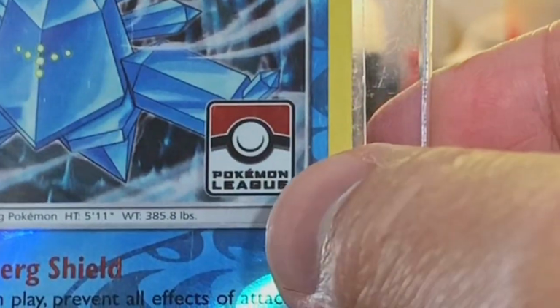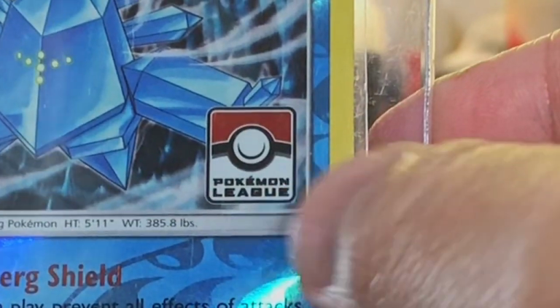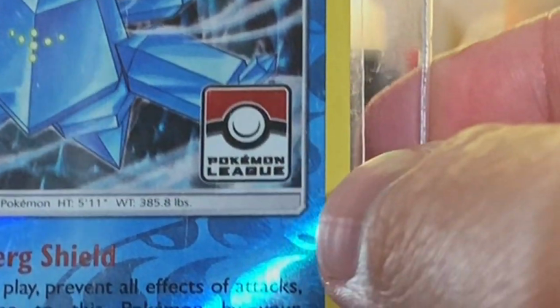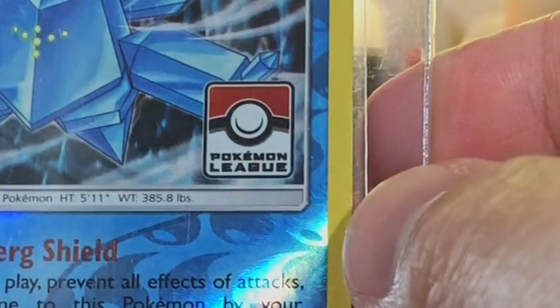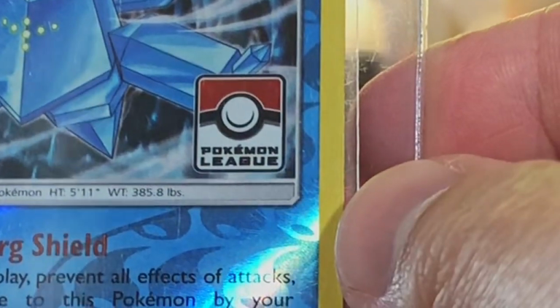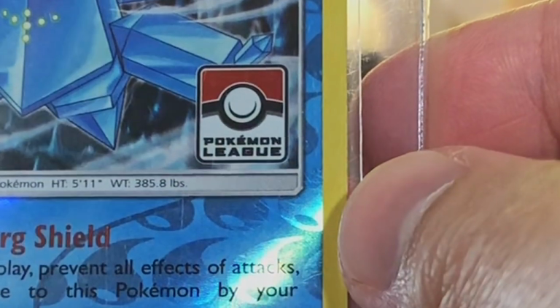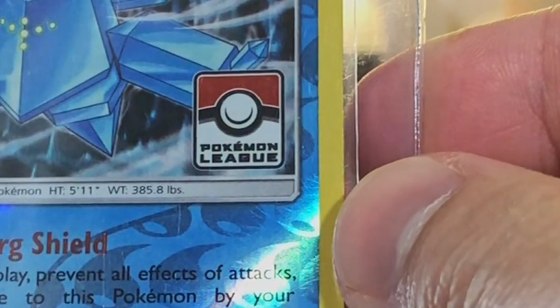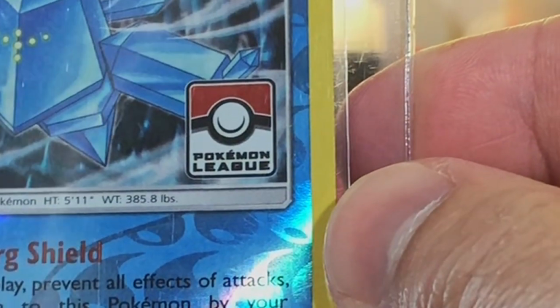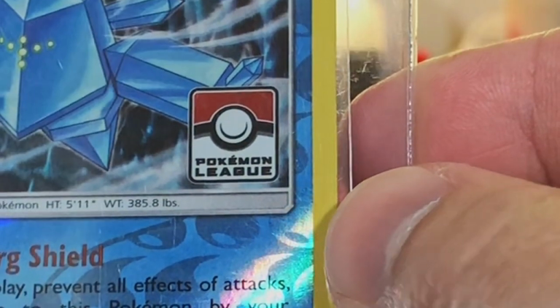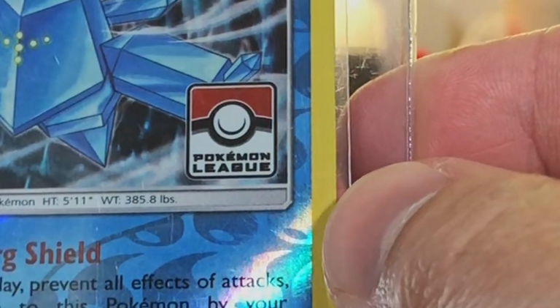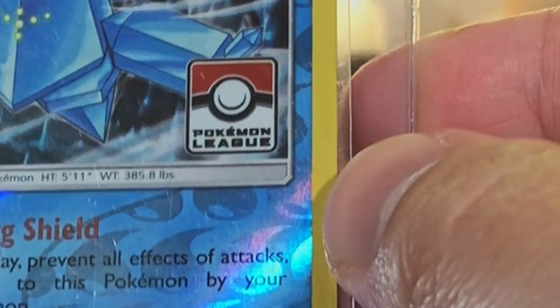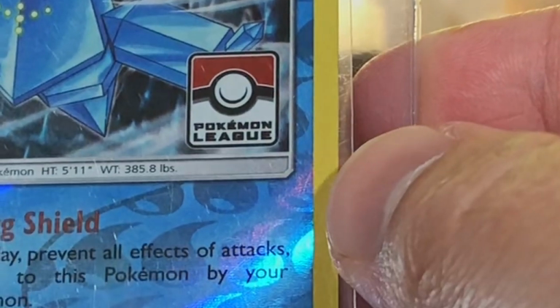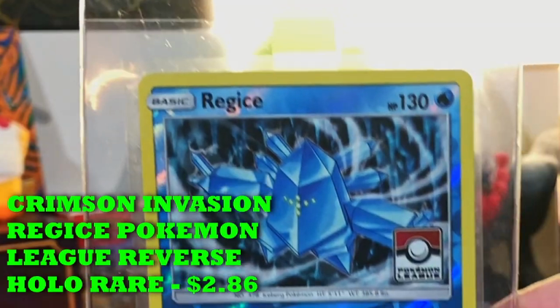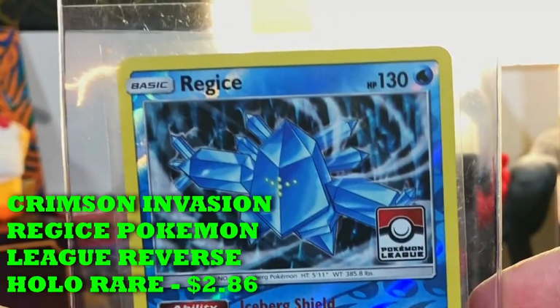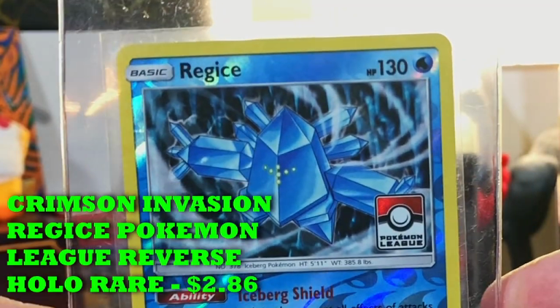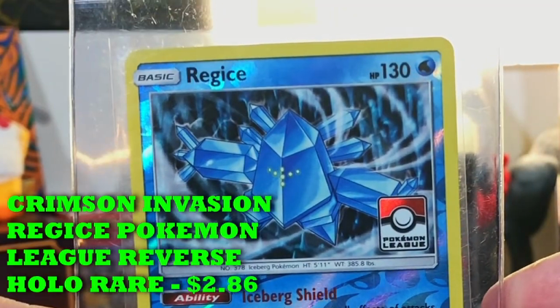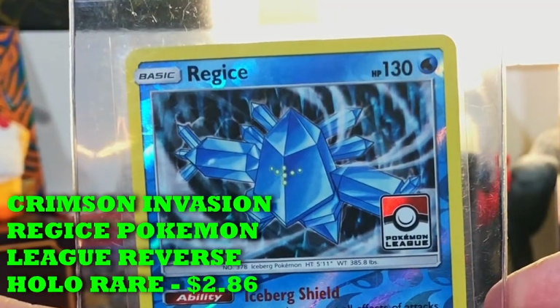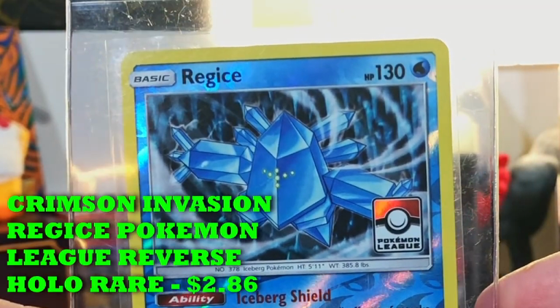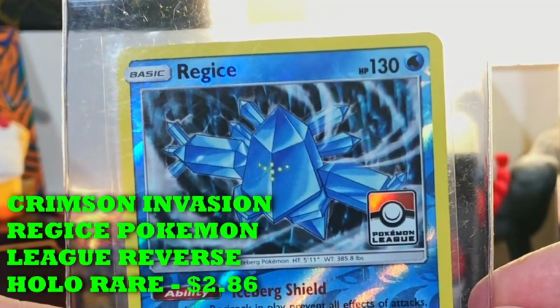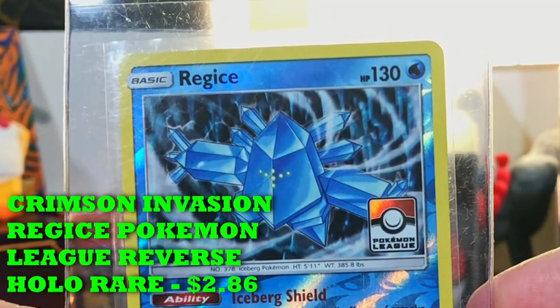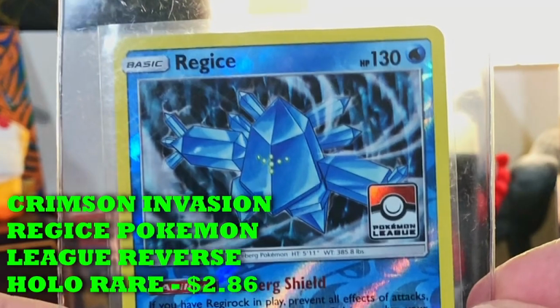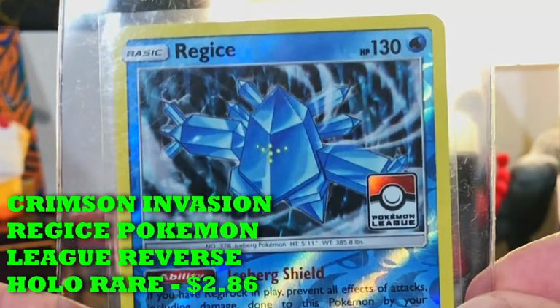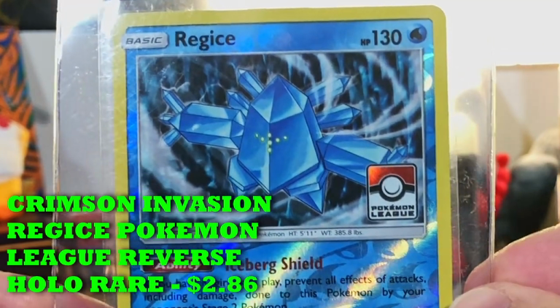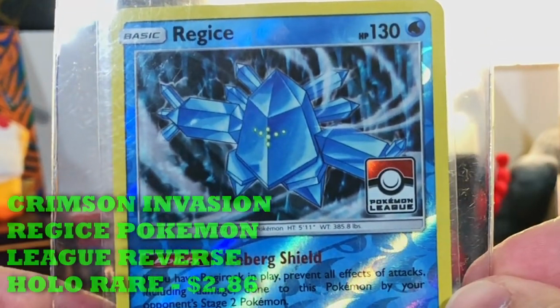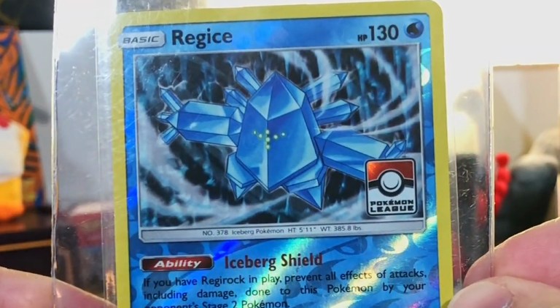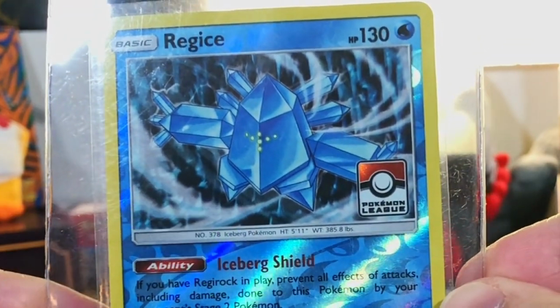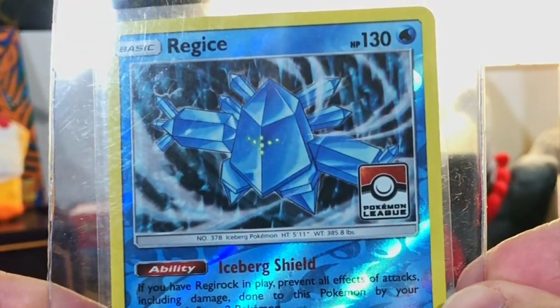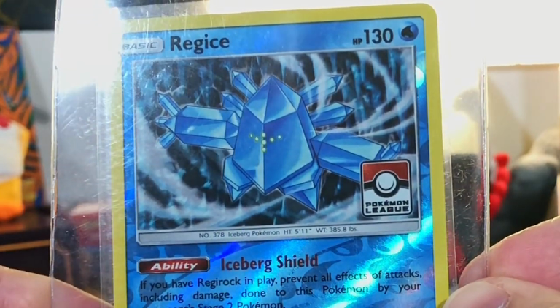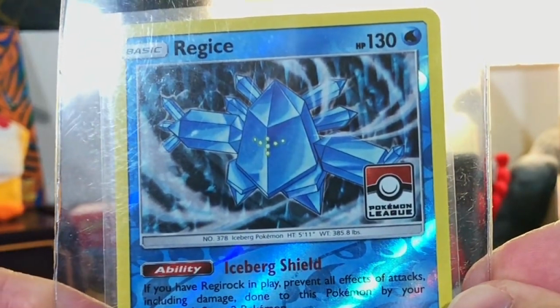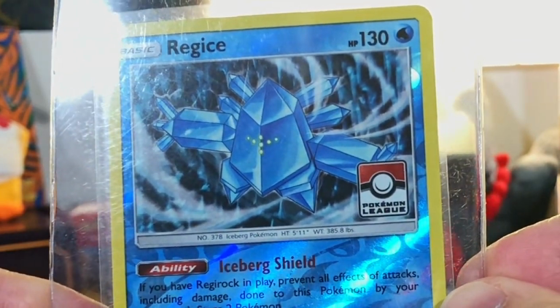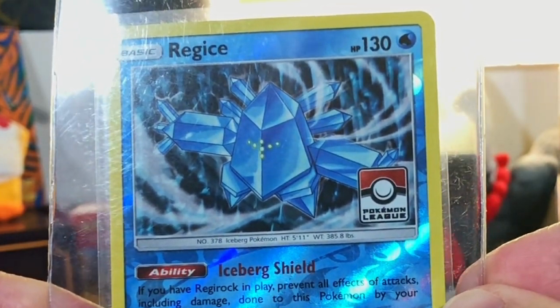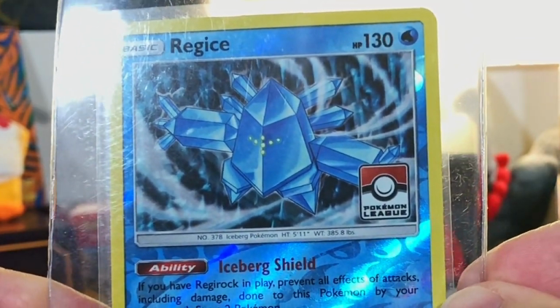We got one of the Pokémon League cards — 2017 Regi Ice, Pokémon League reverse holo rare.